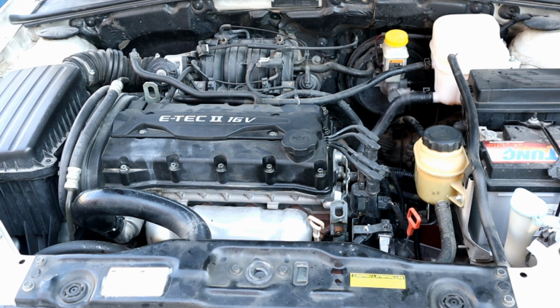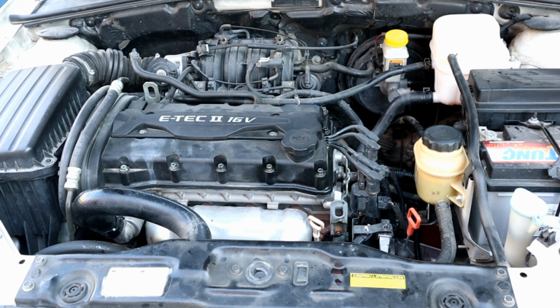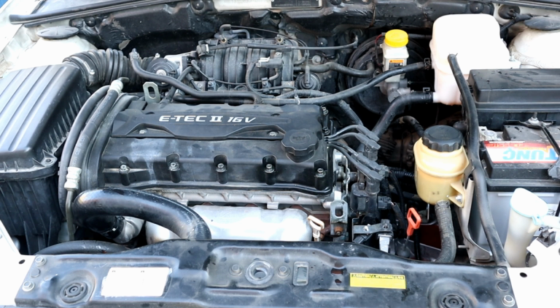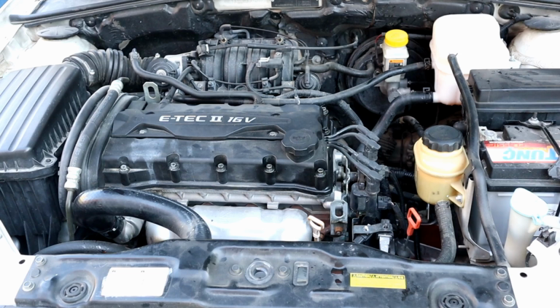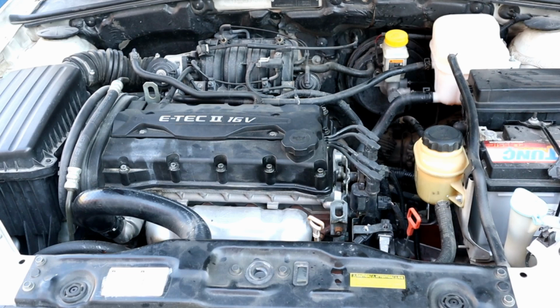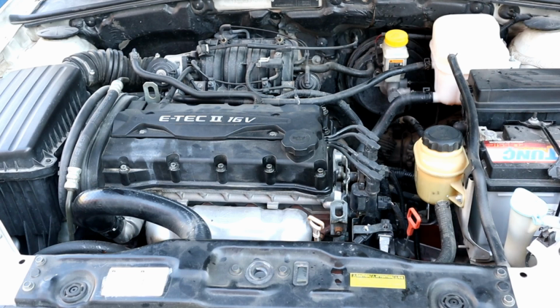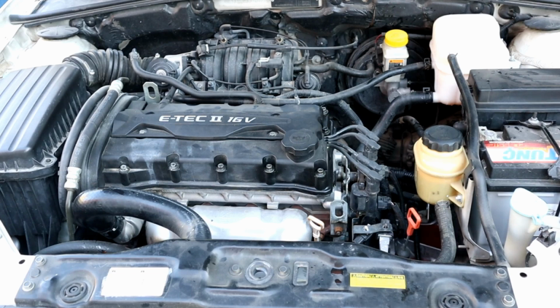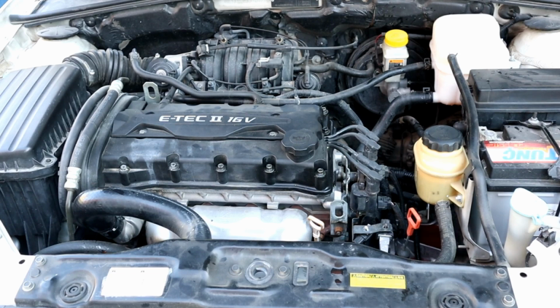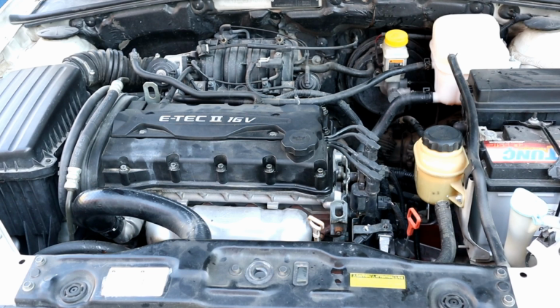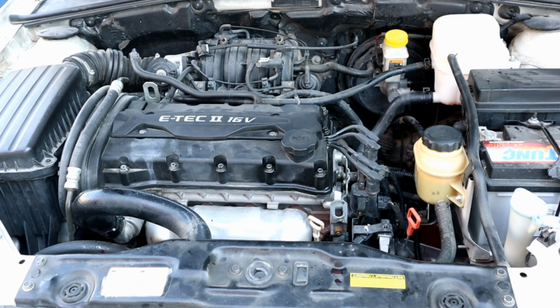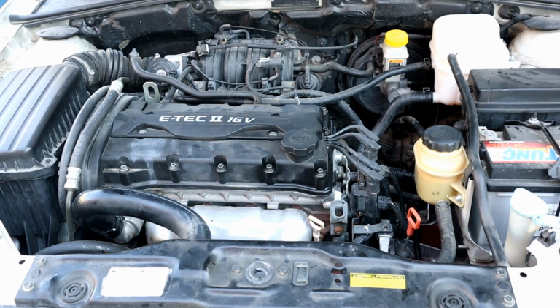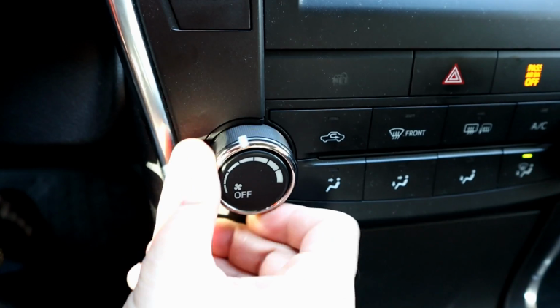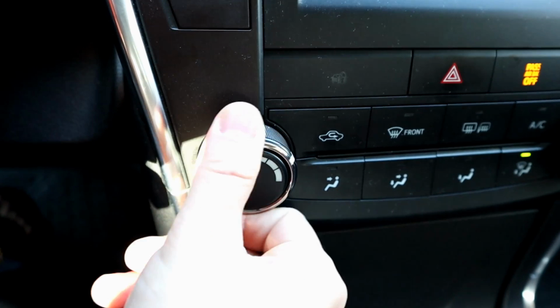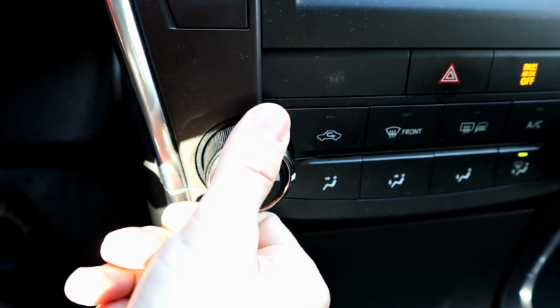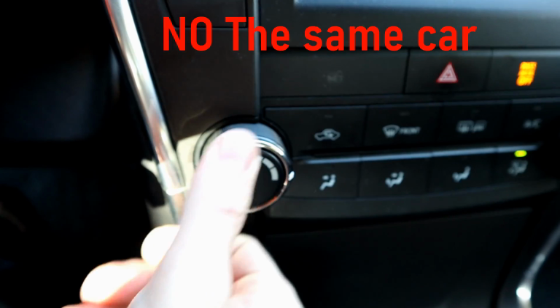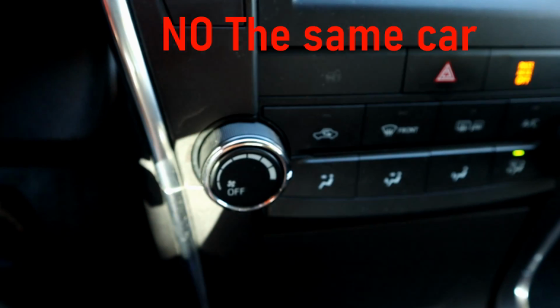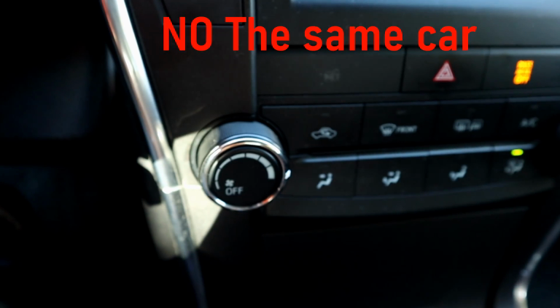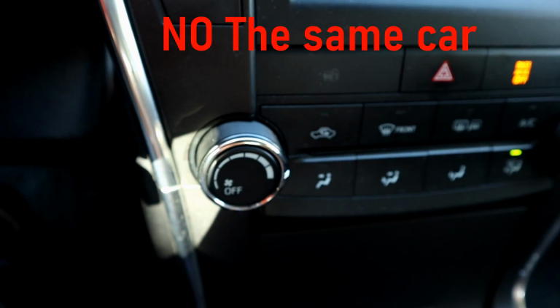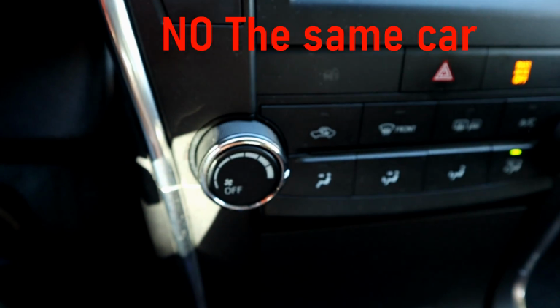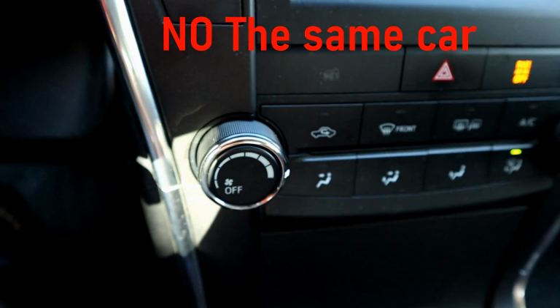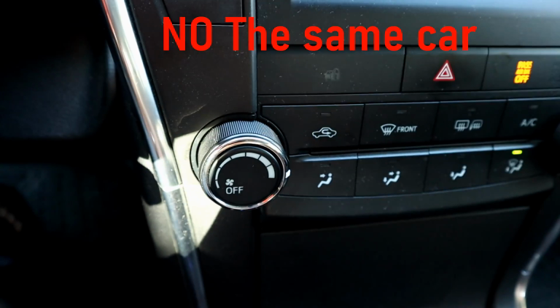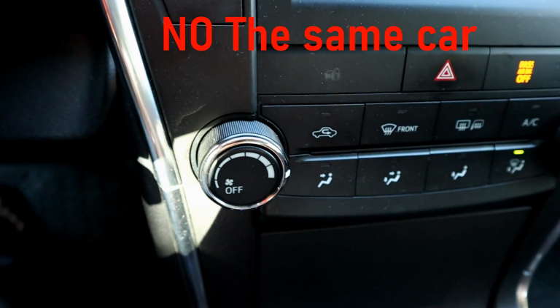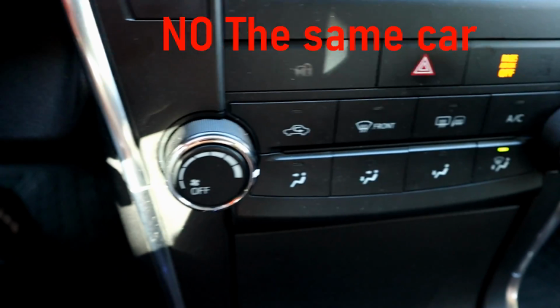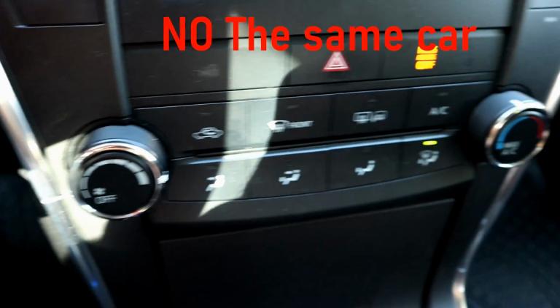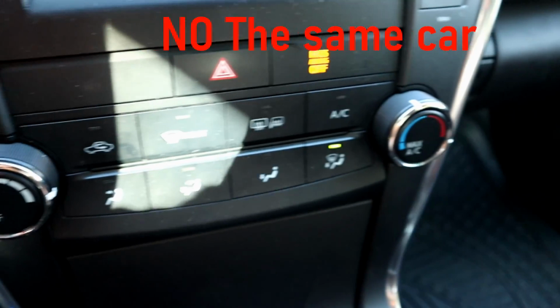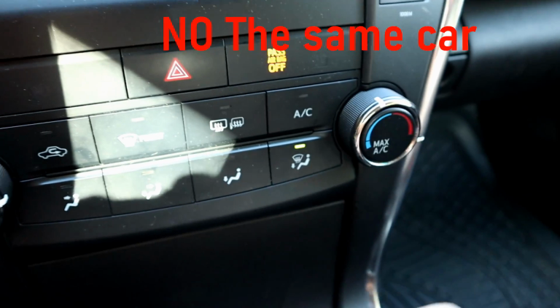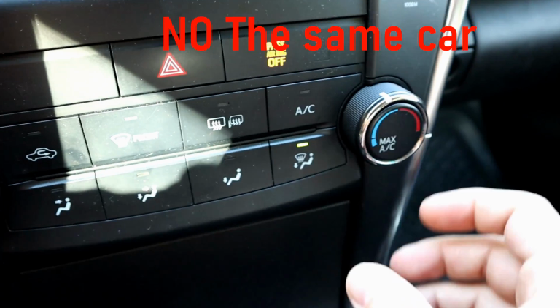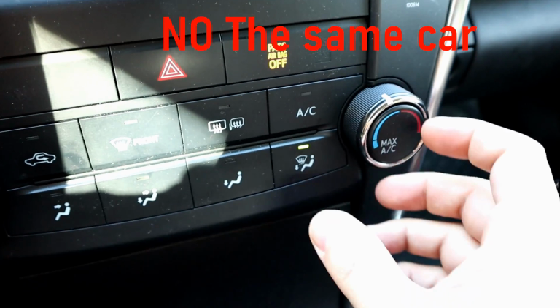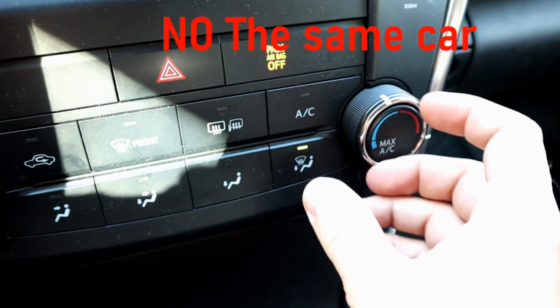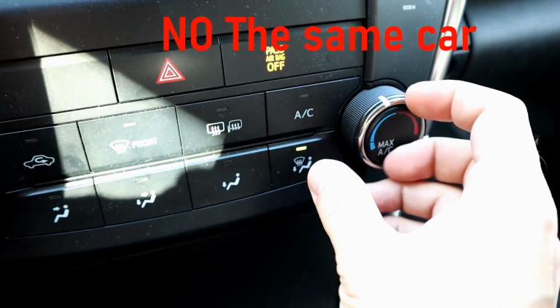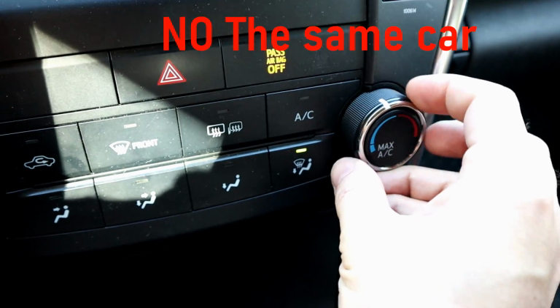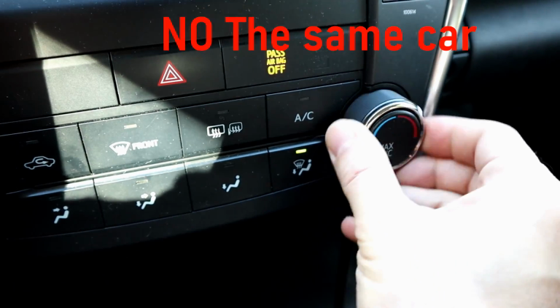It's a good idea to turn on the heater whenever doing flush cleaning so it circulates through the heater core.